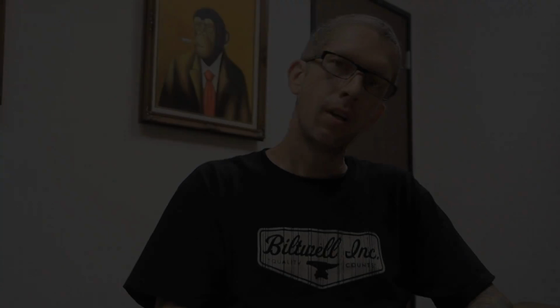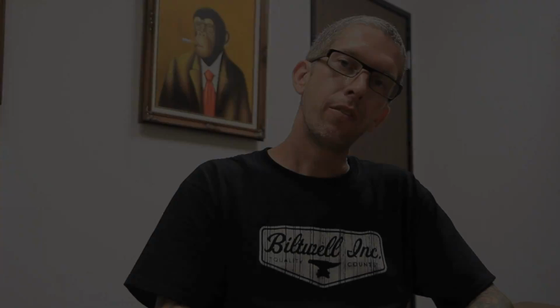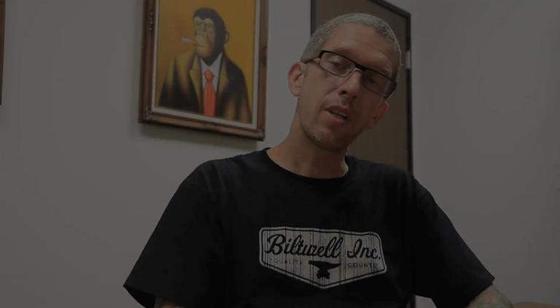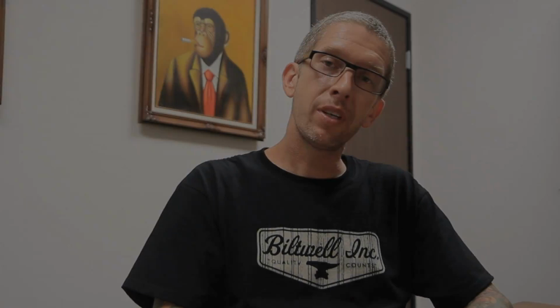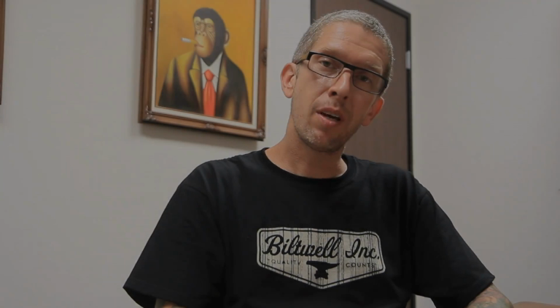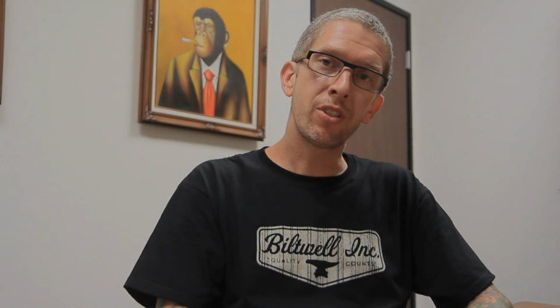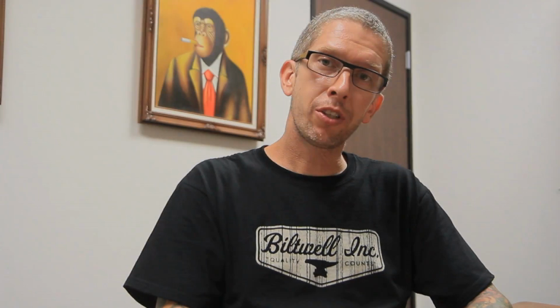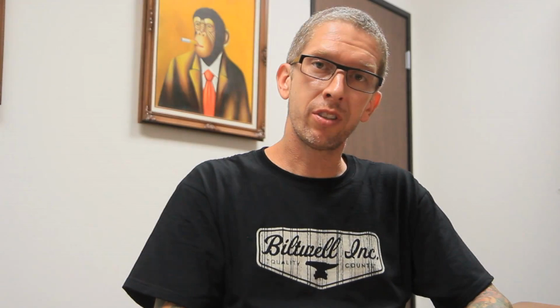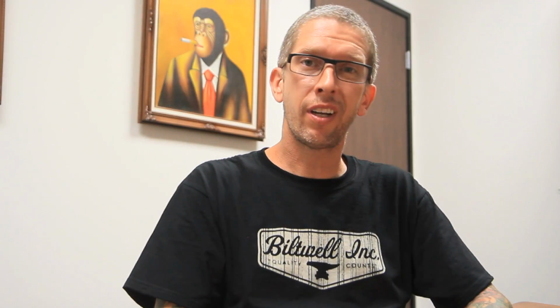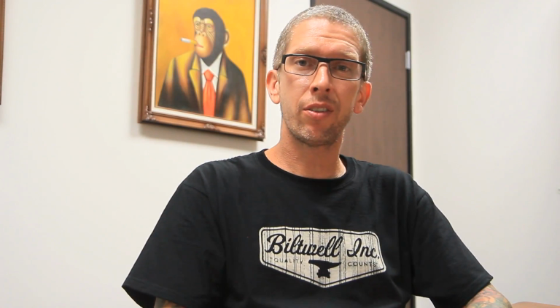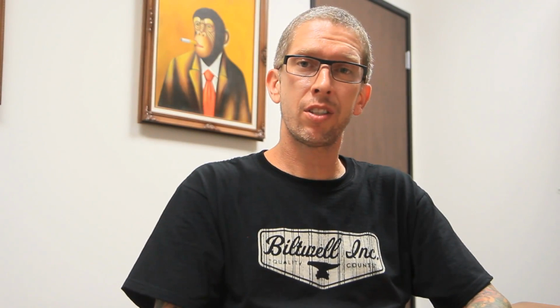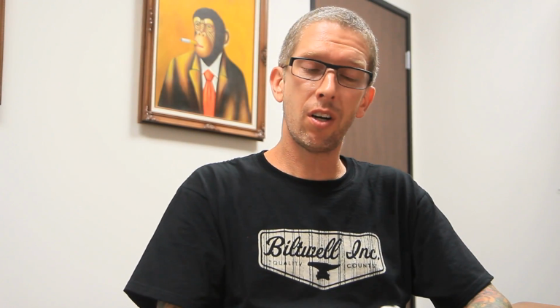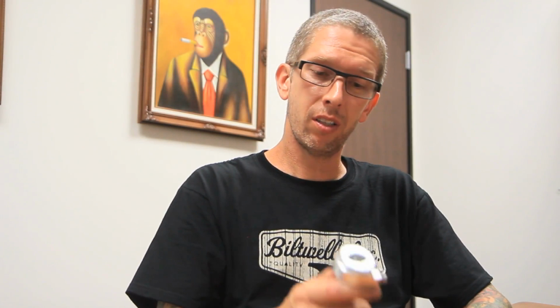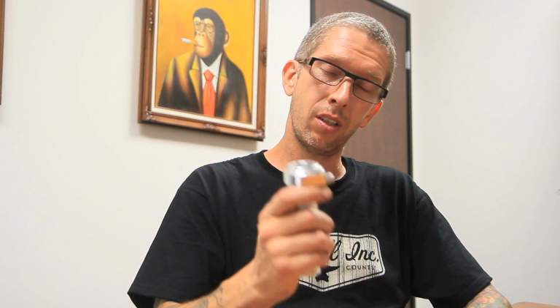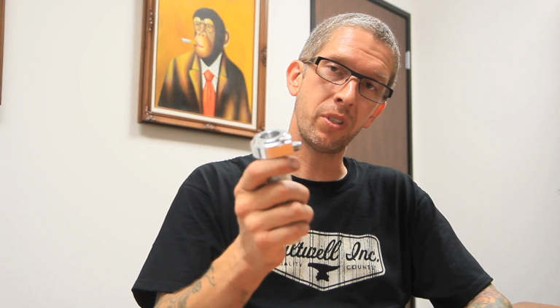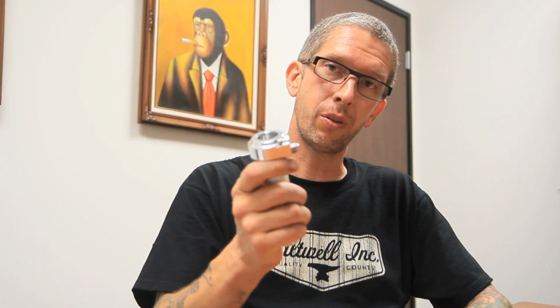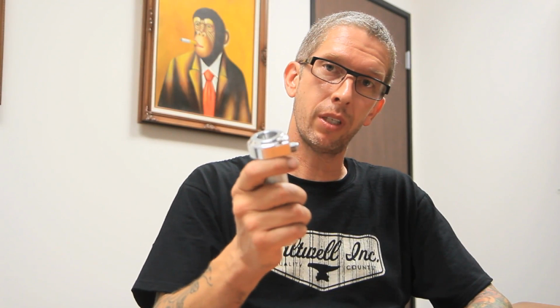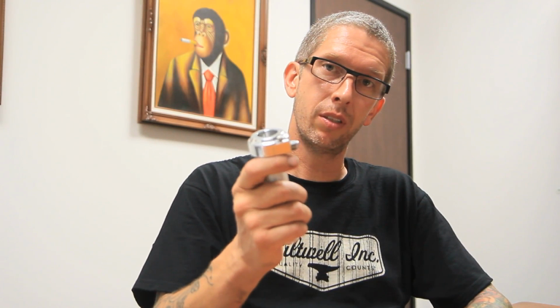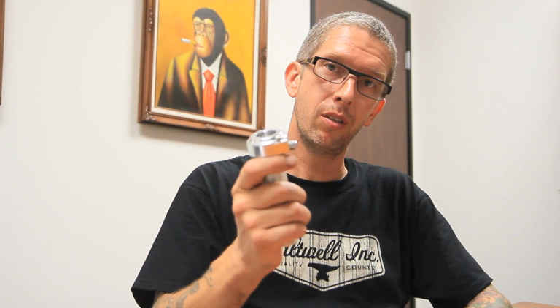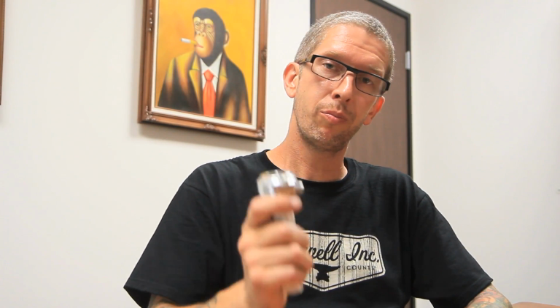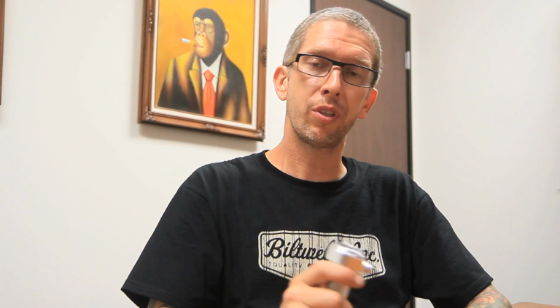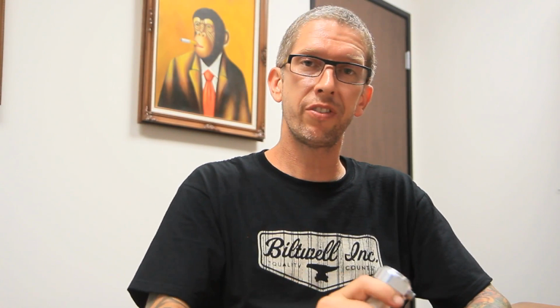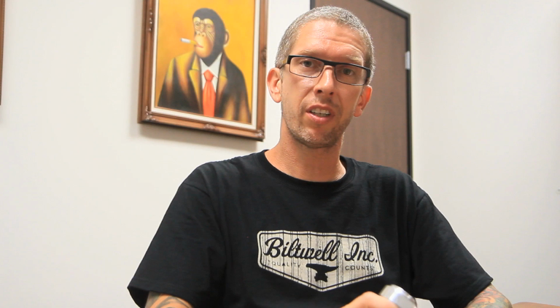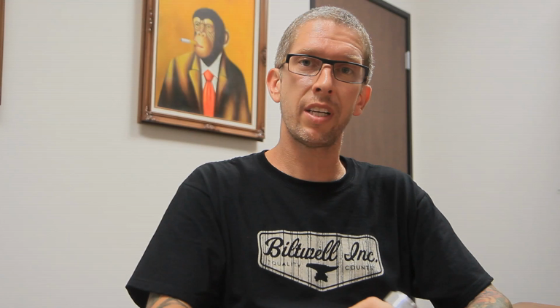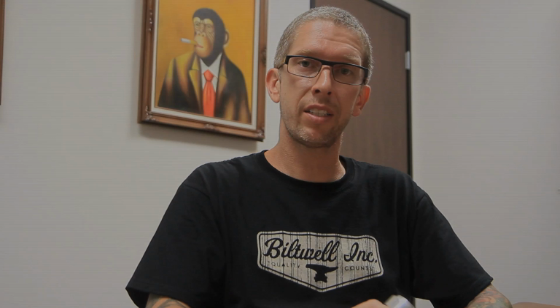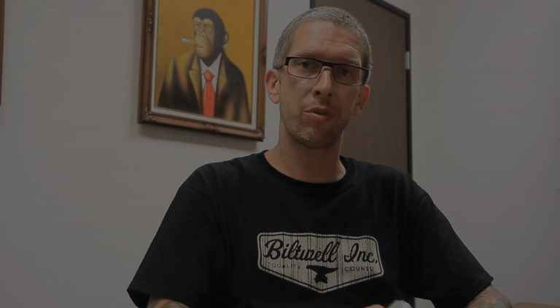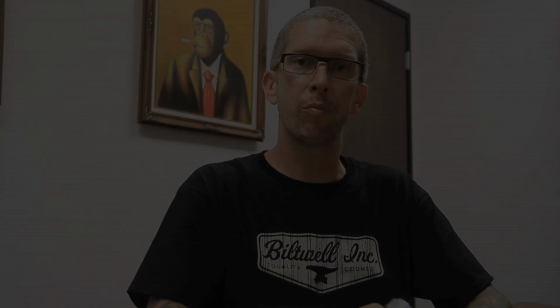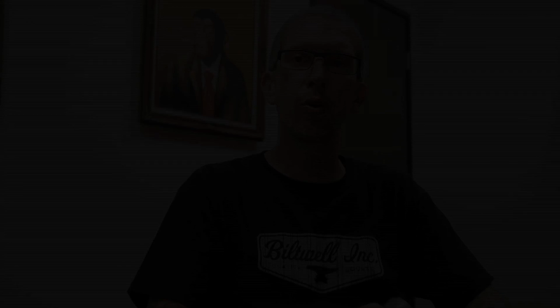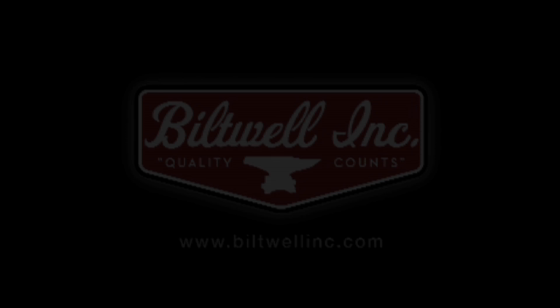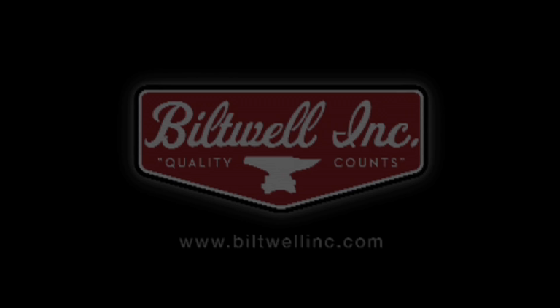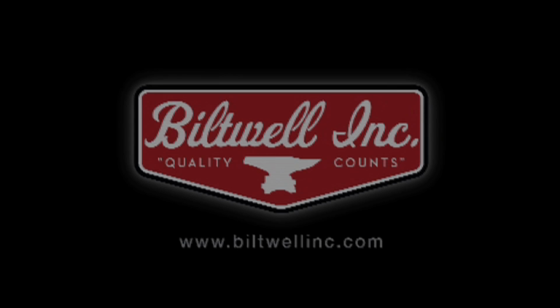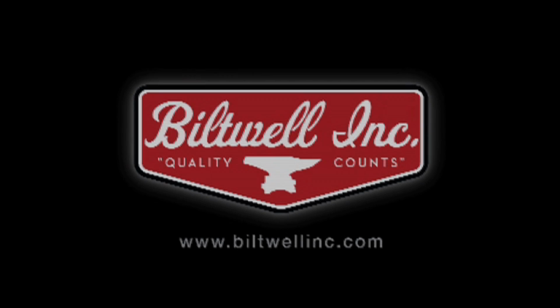For step-by-step instructions on how to install our whiskey throttle, please visit our tech tips at theweldinc.com.